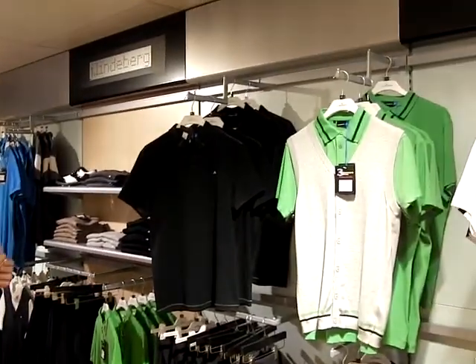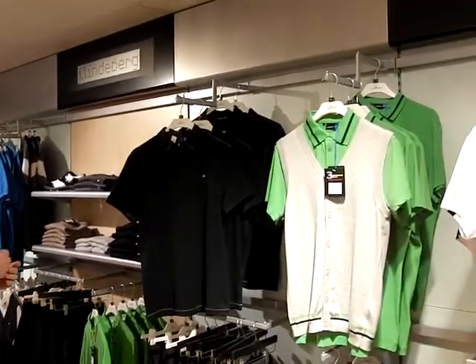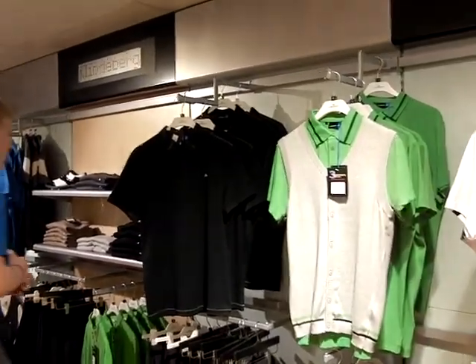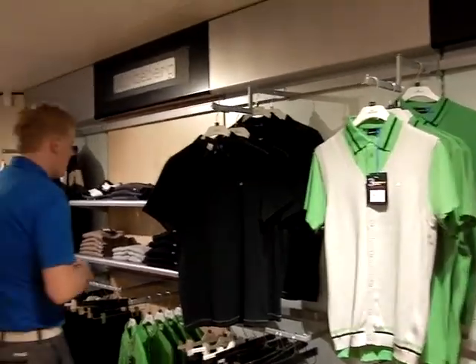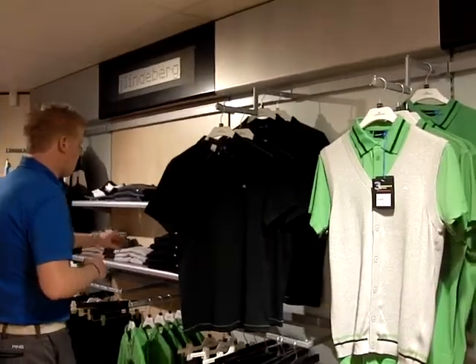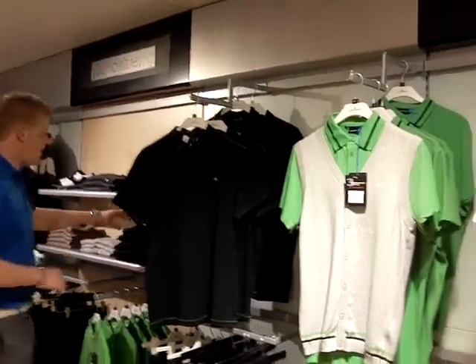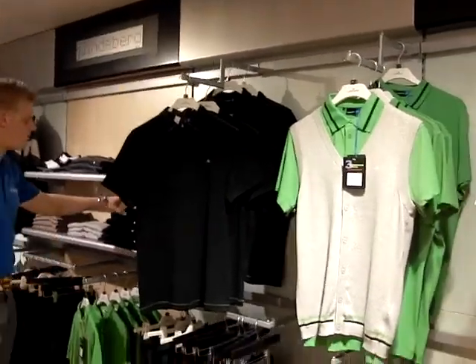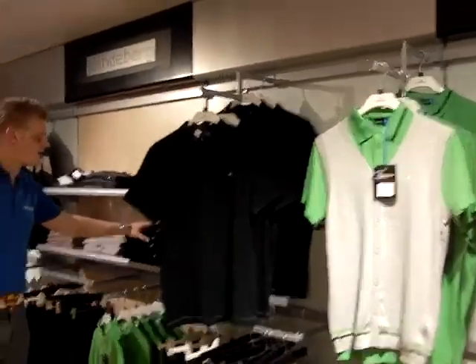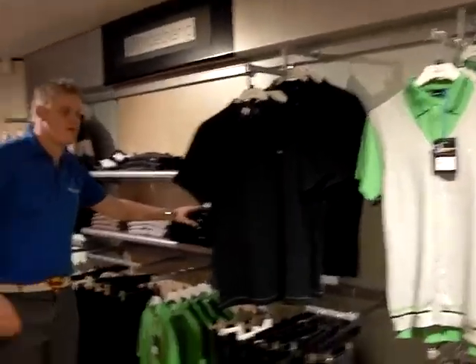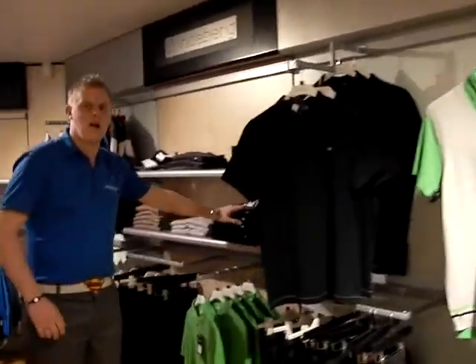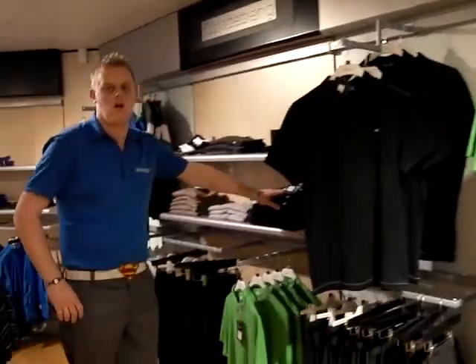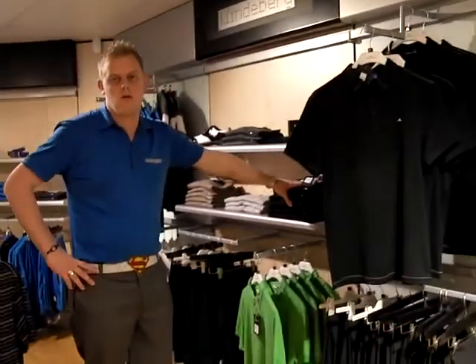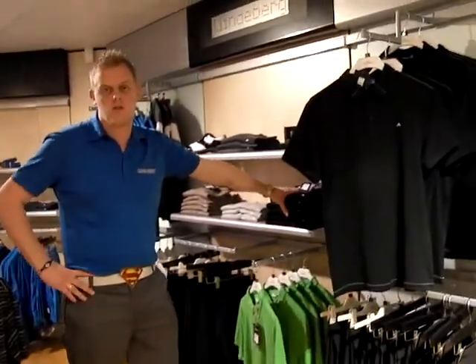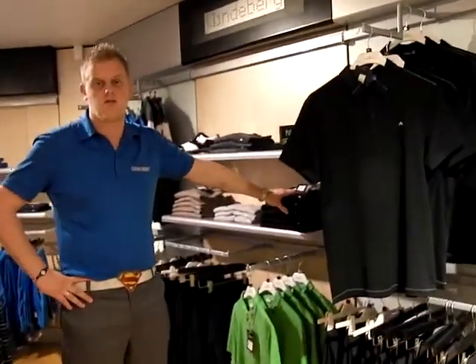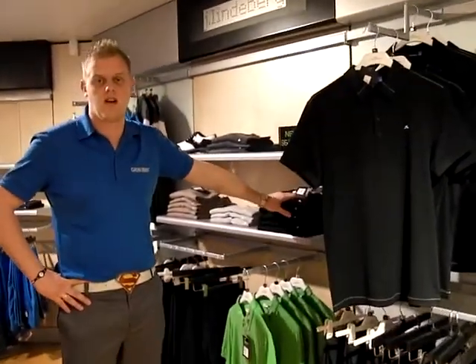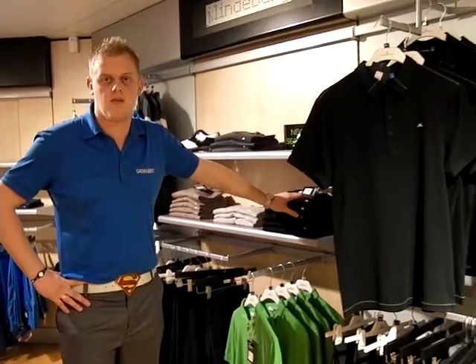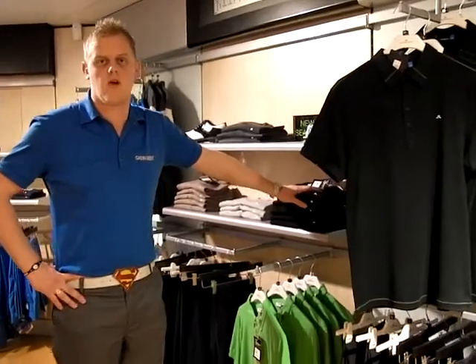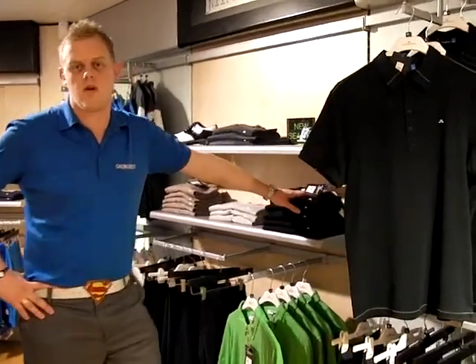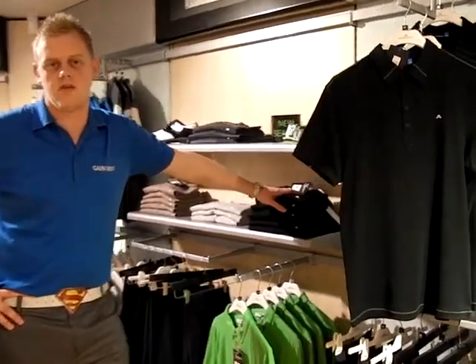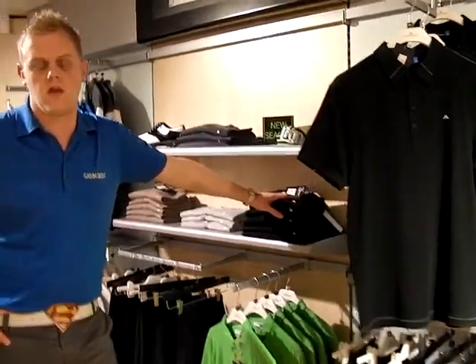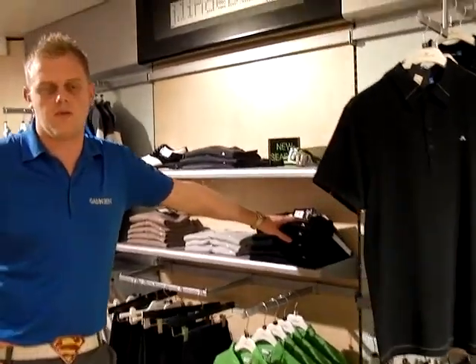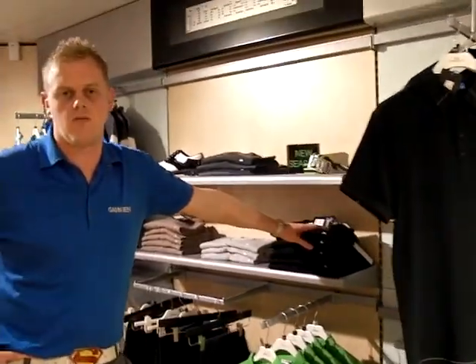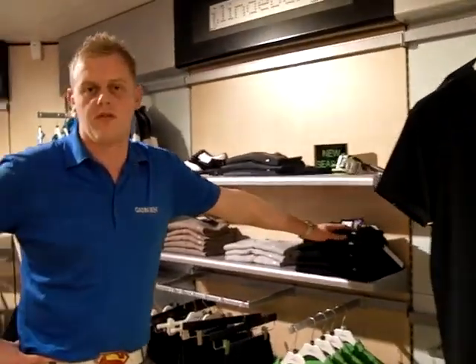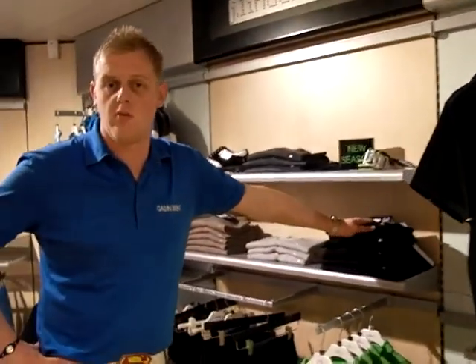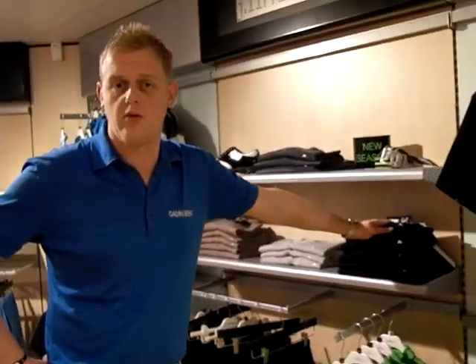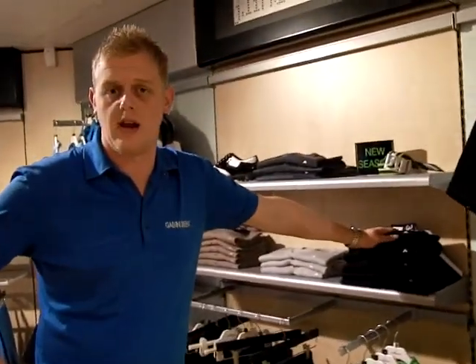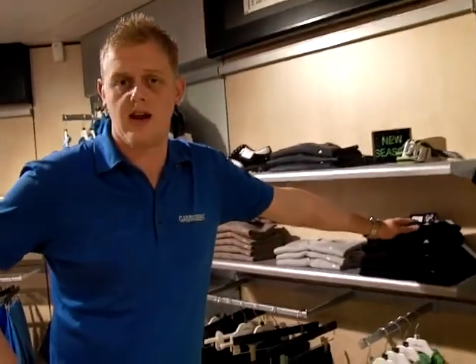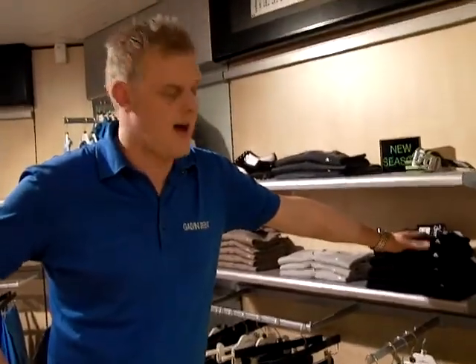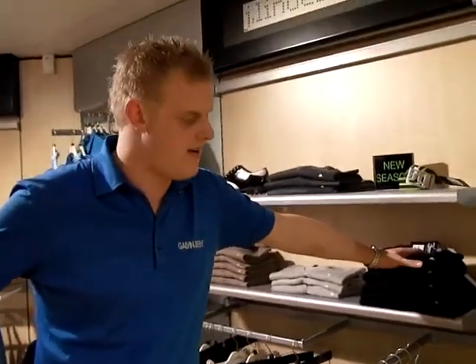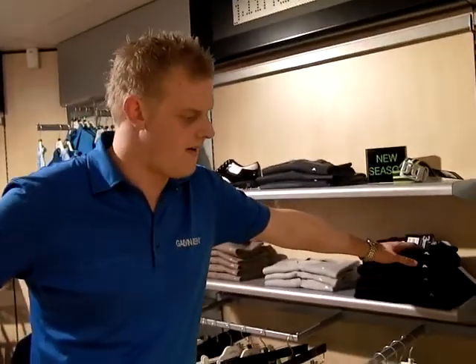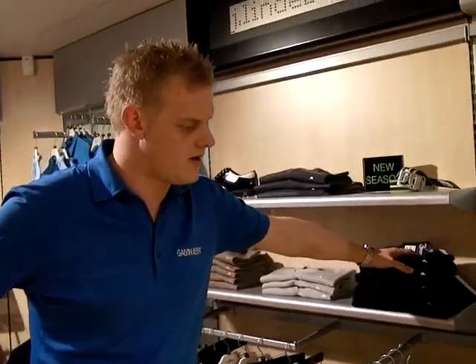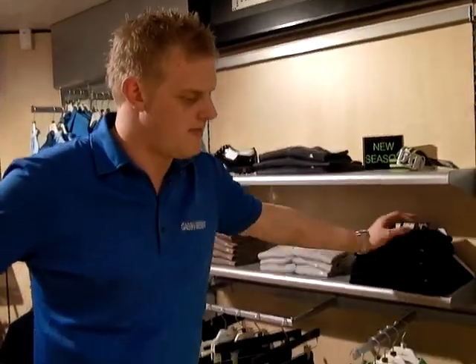They've also got the Lyman which is a Merino wool which is really one of the top wools in the world. They're a very good jumper.